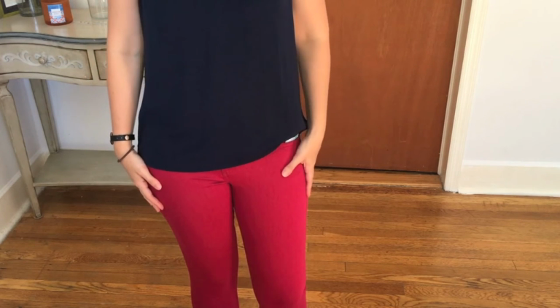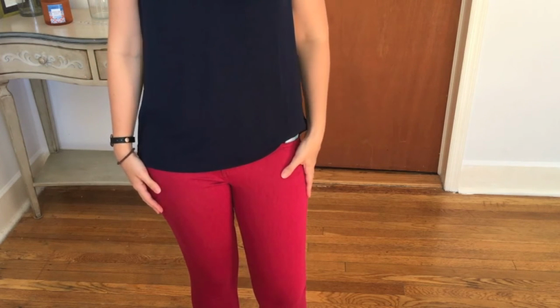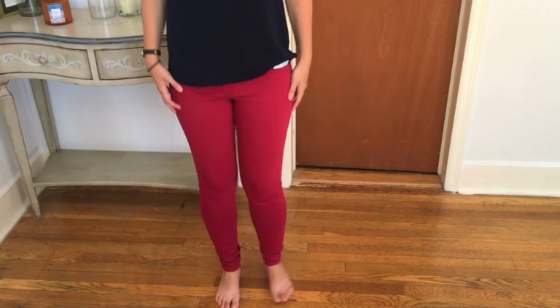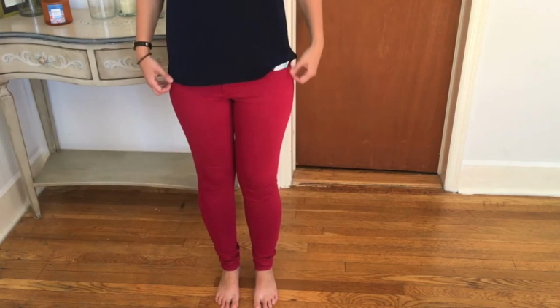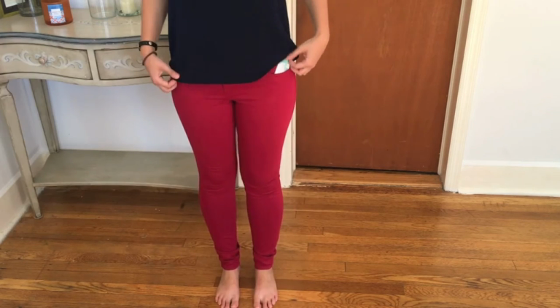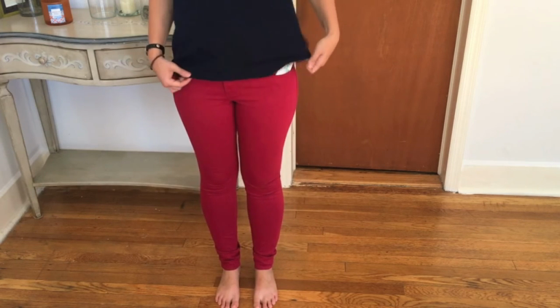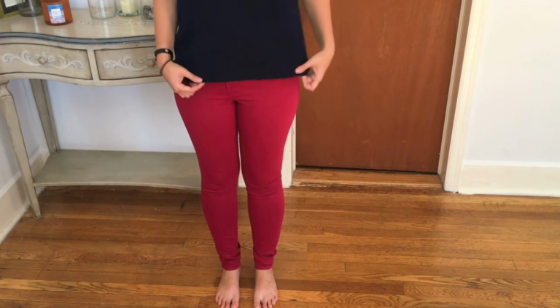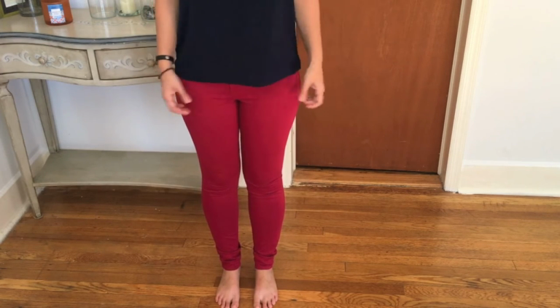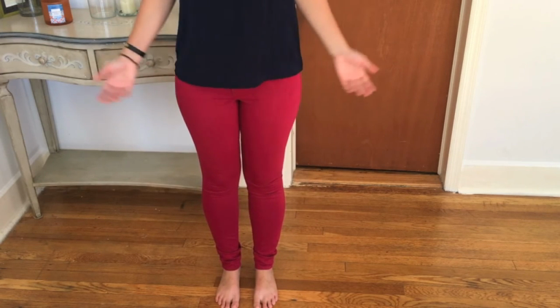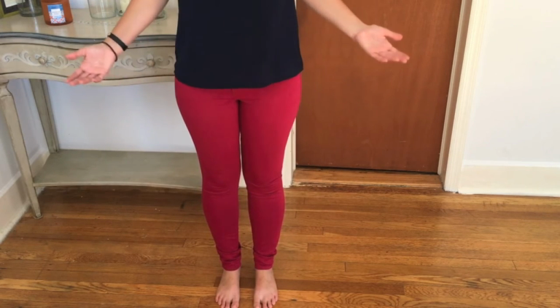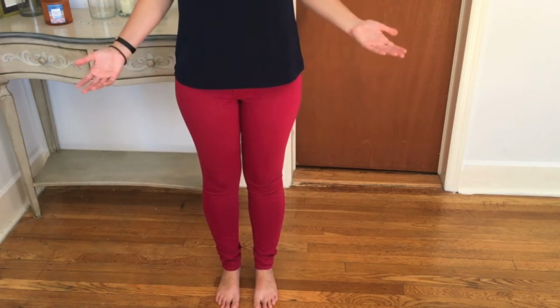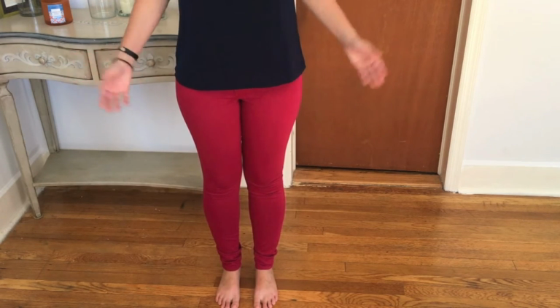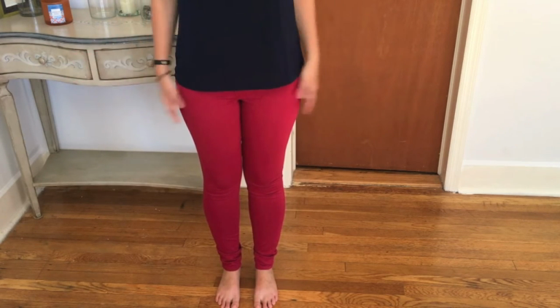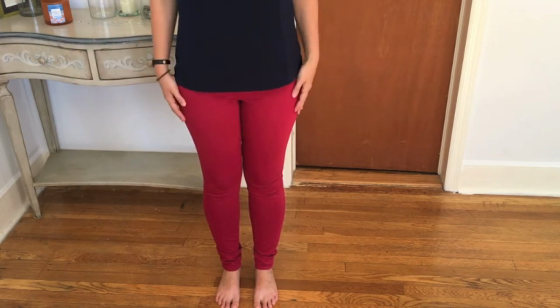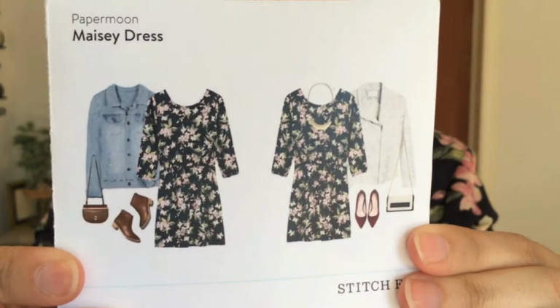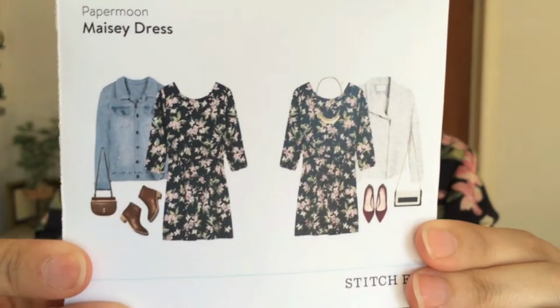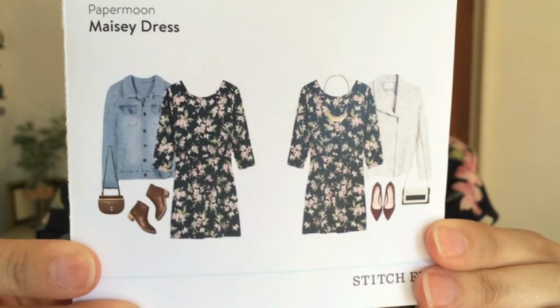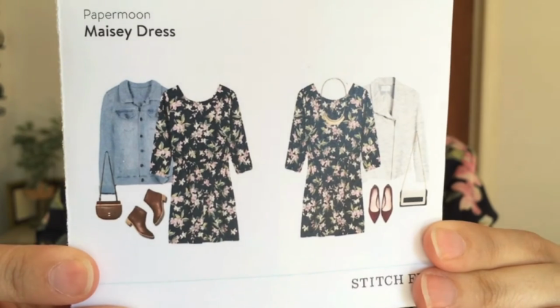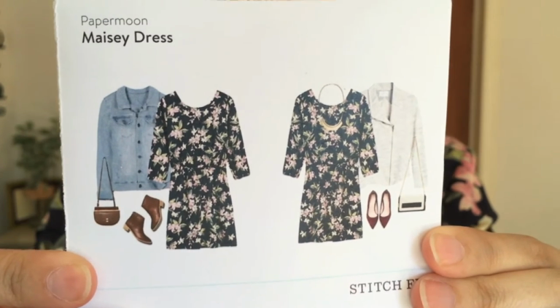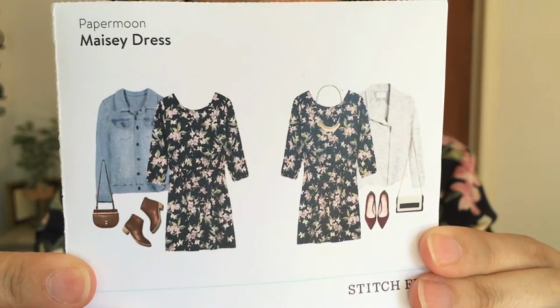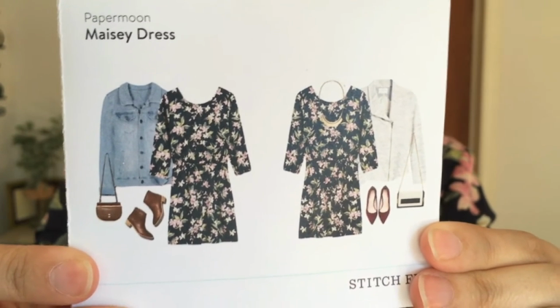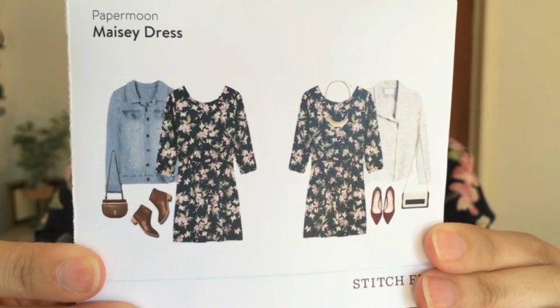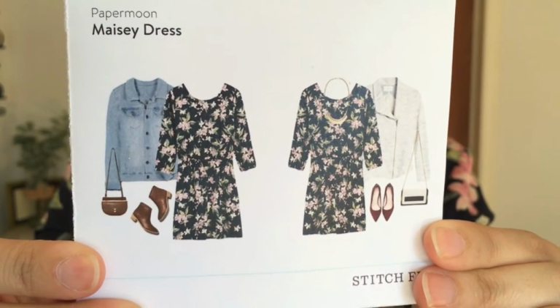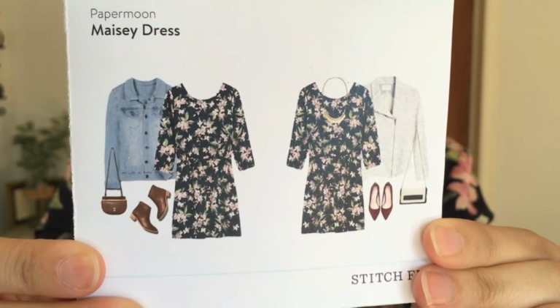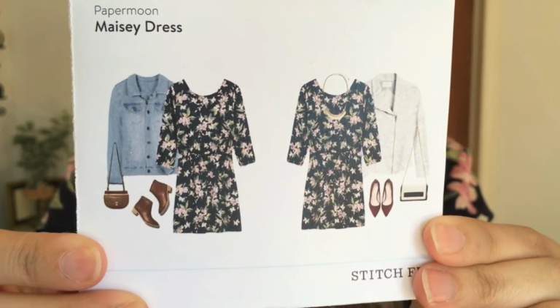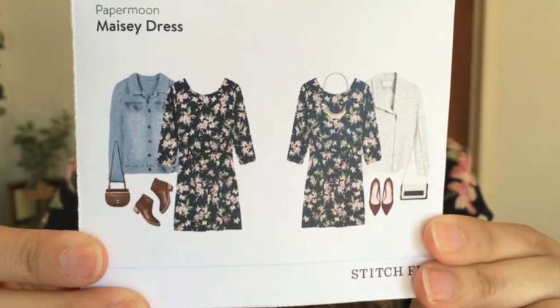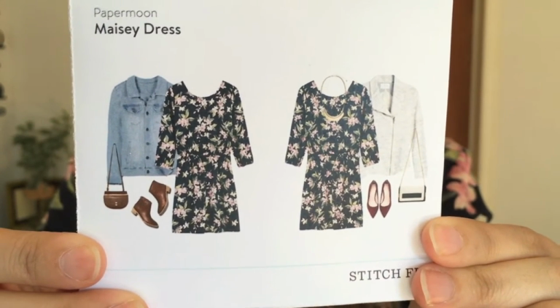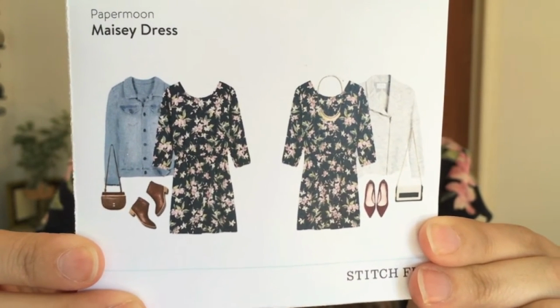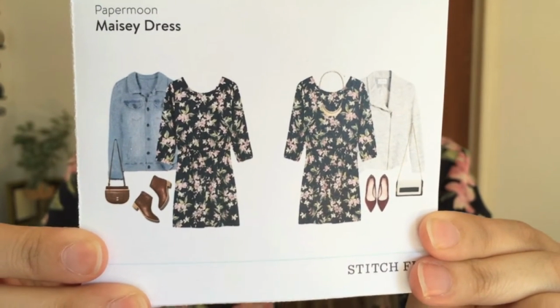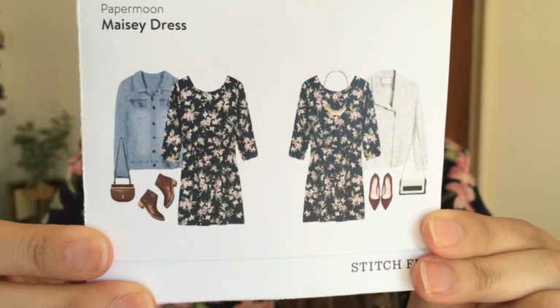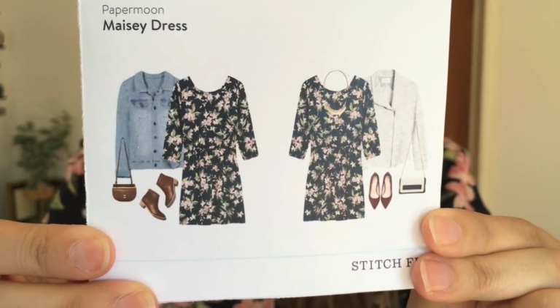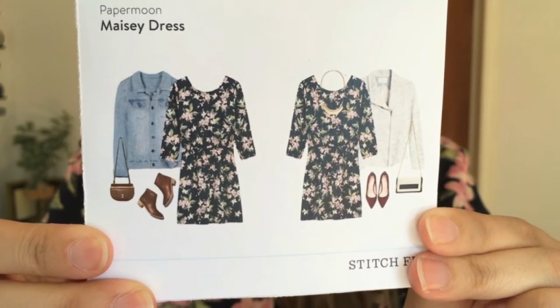I just realized I have no clips of this piece where I'm not talking through the try-on — oops.